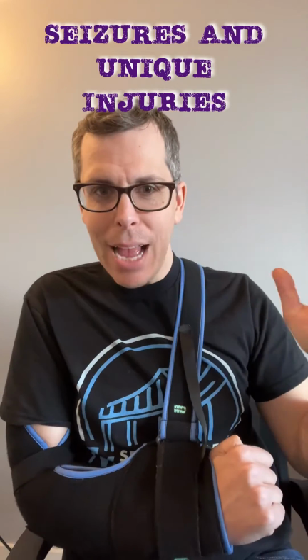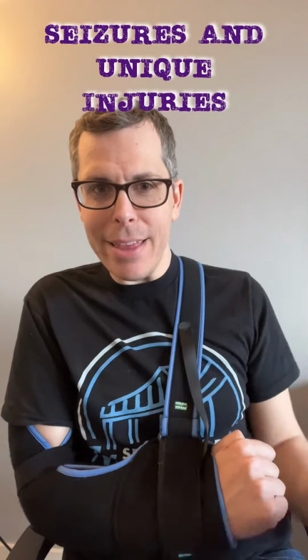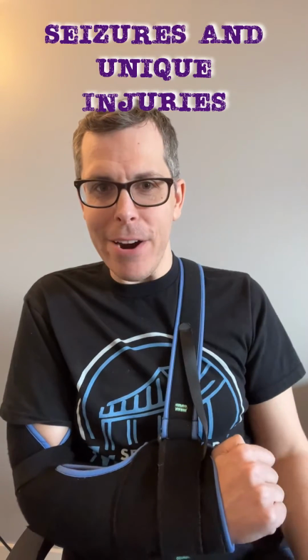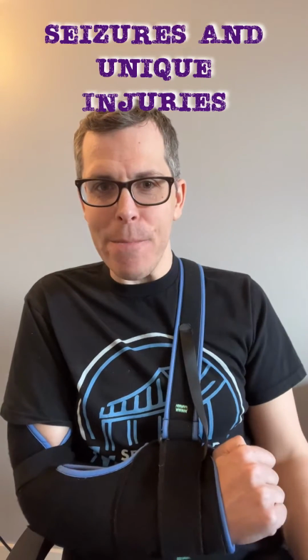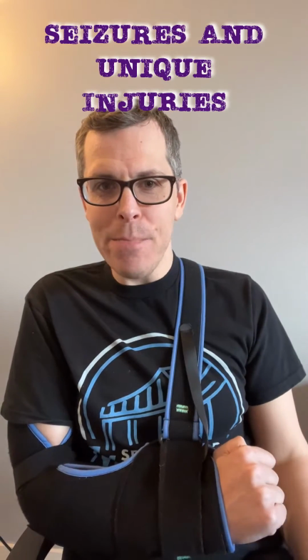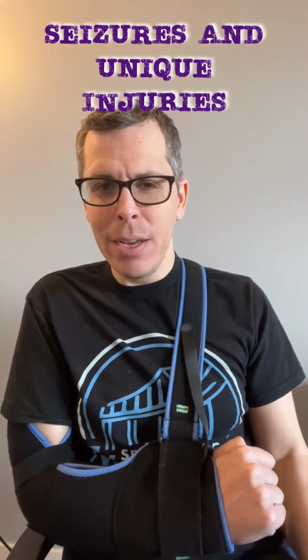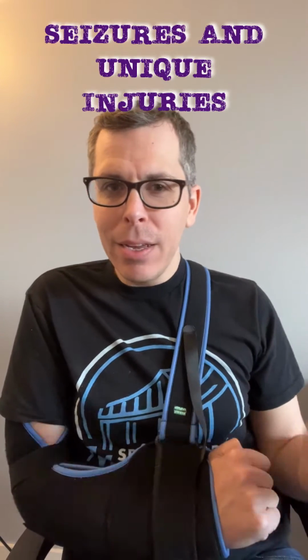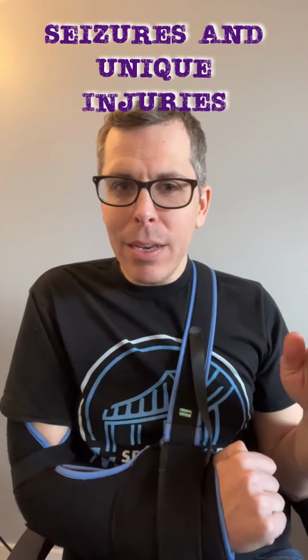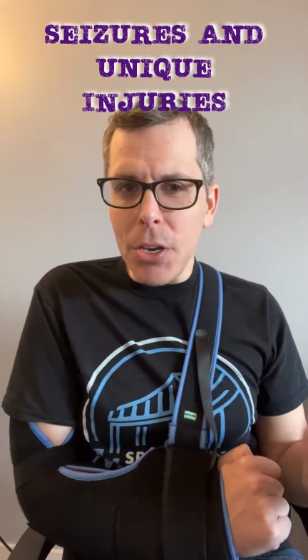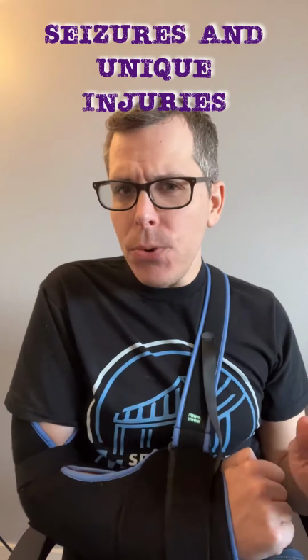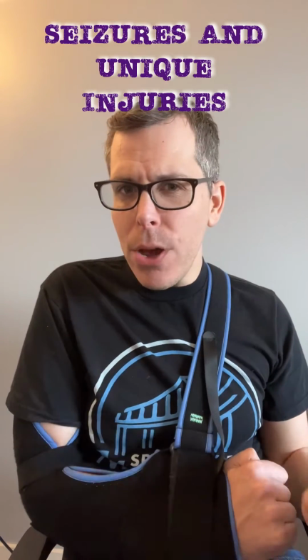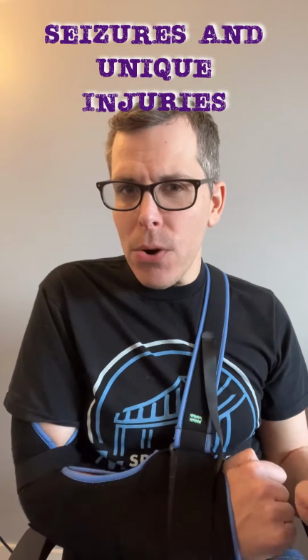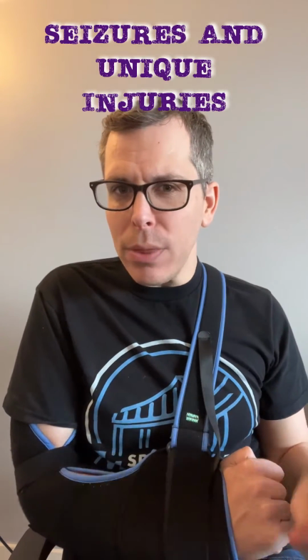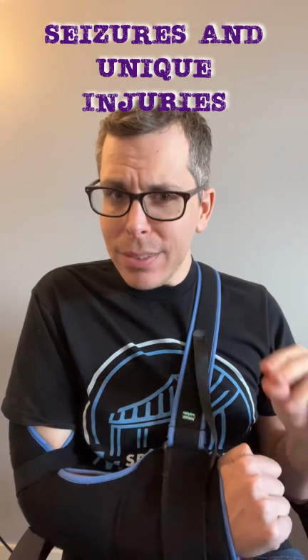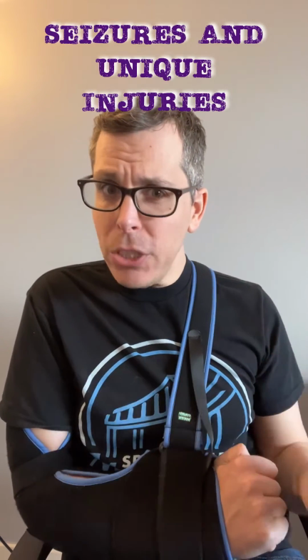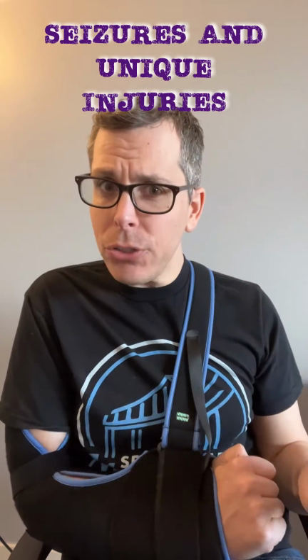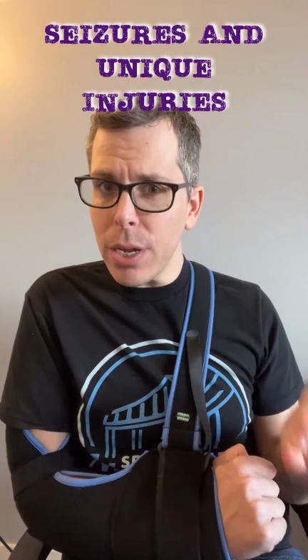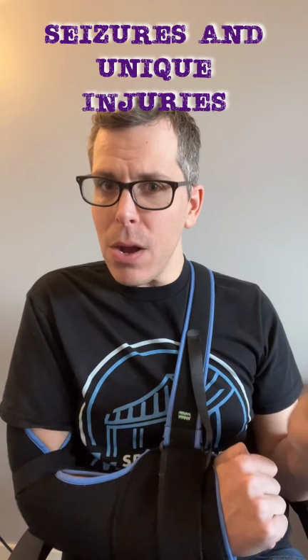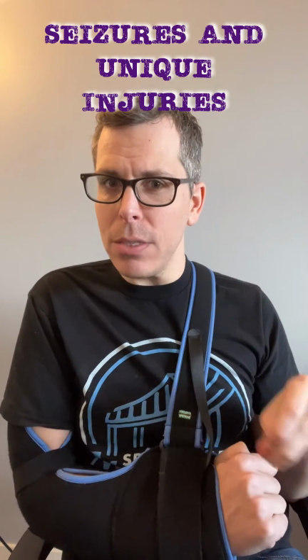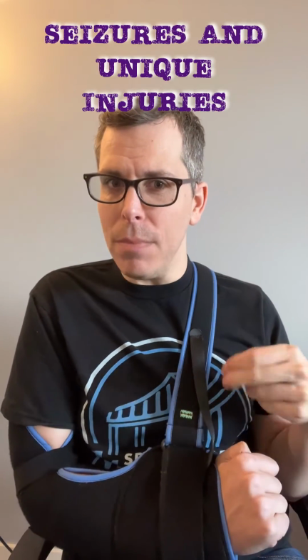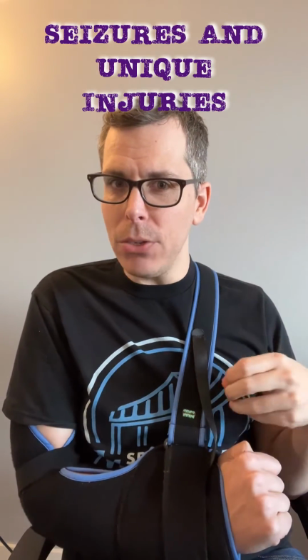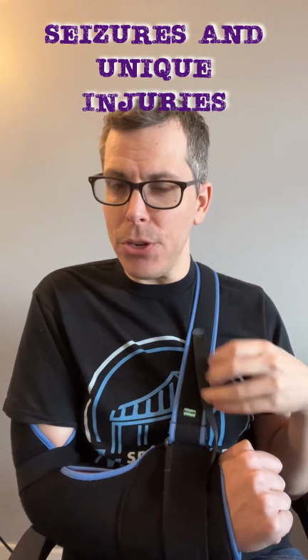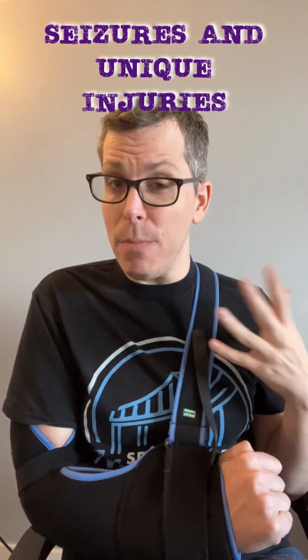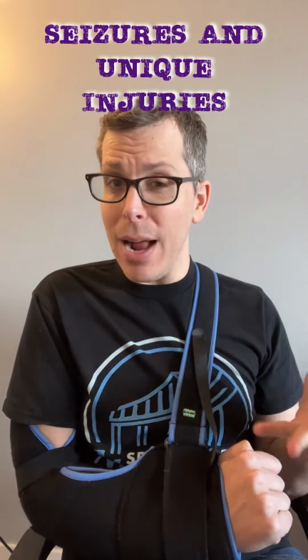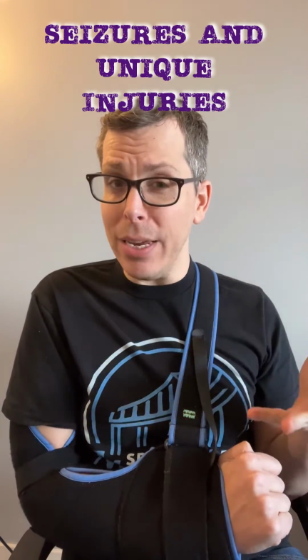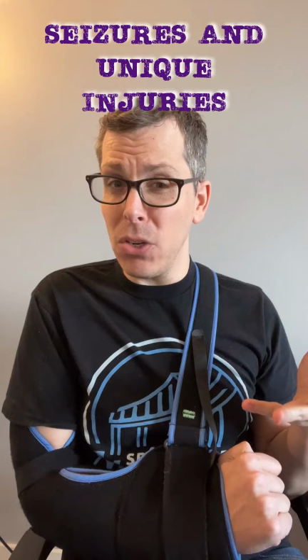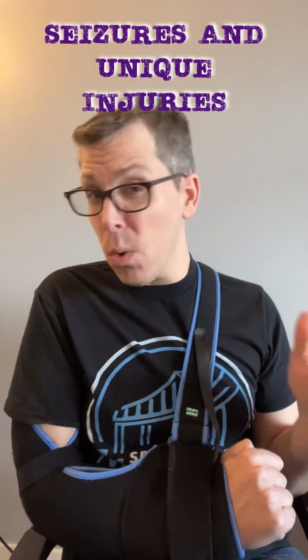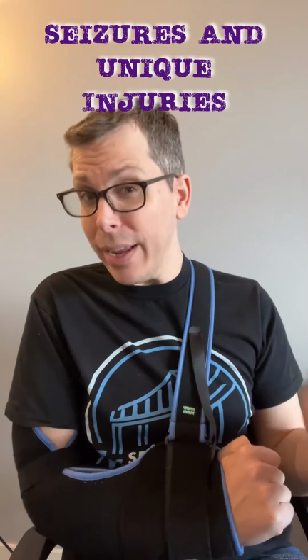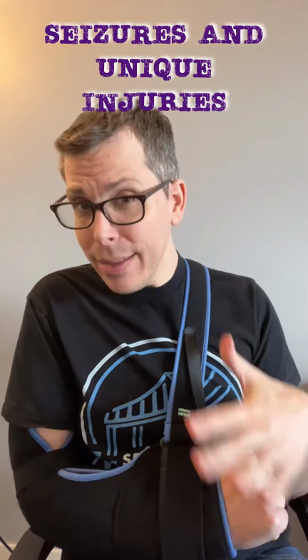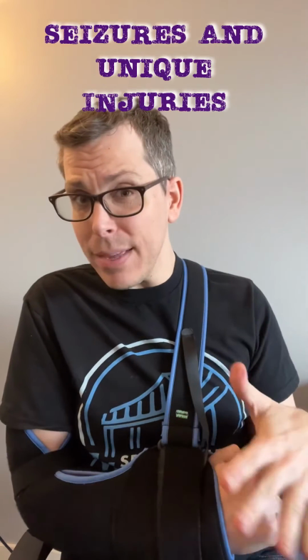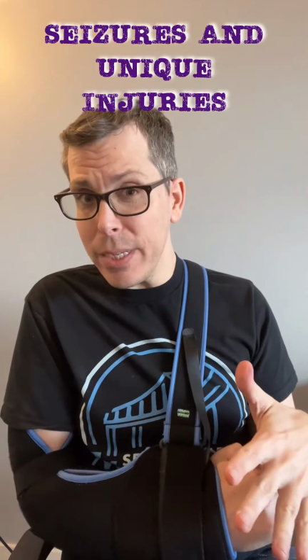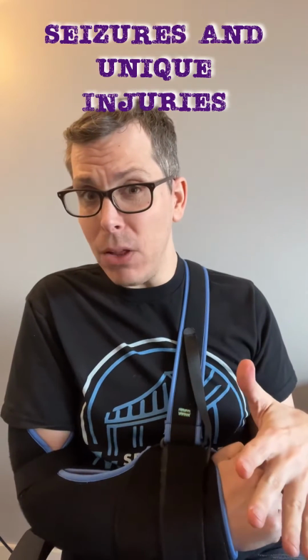Hi there! Did you know that seizures can cause the muscles in your body to work against themselves?